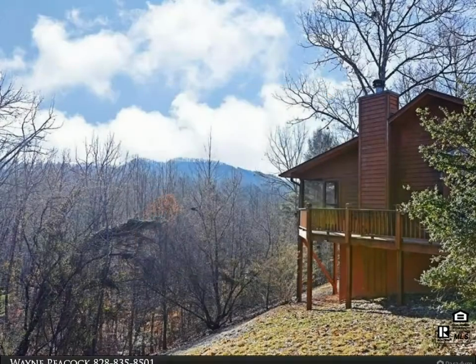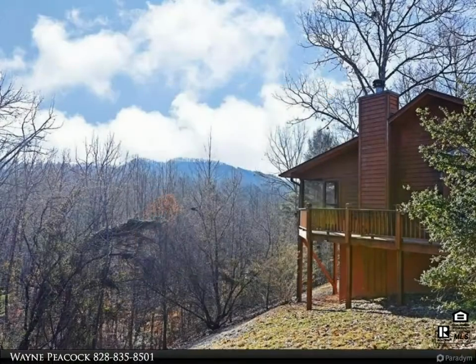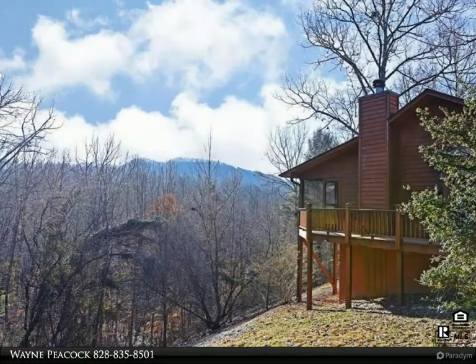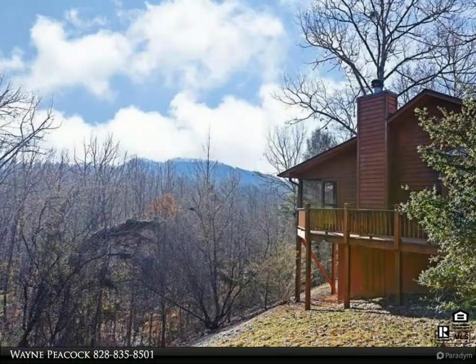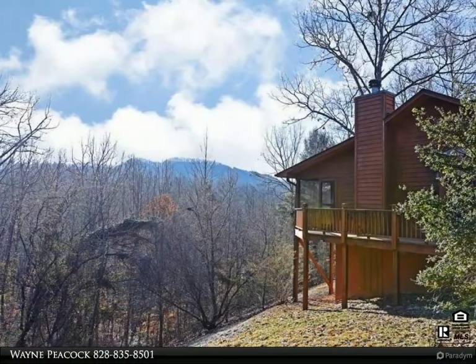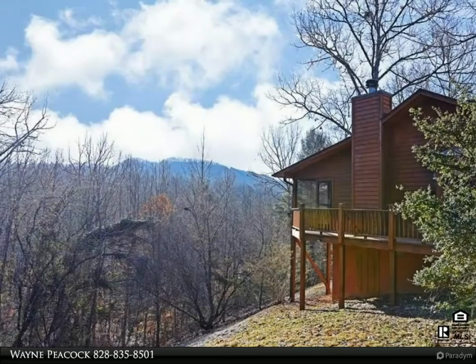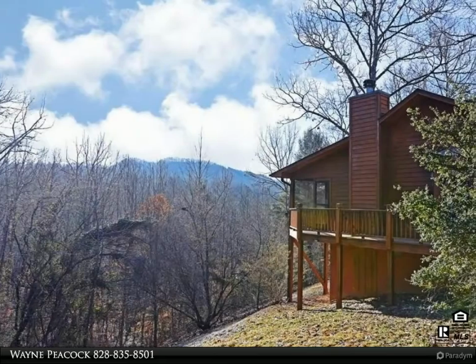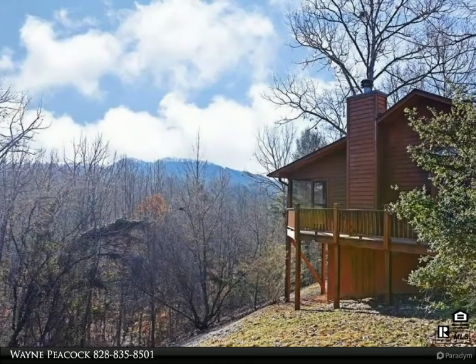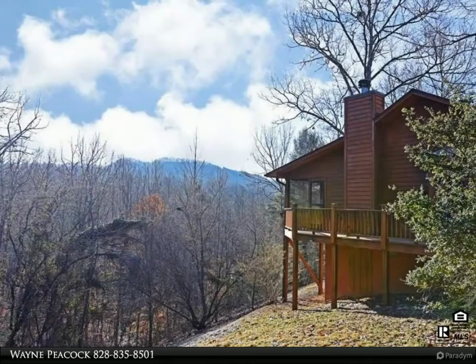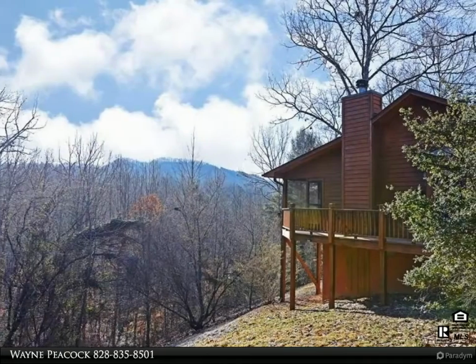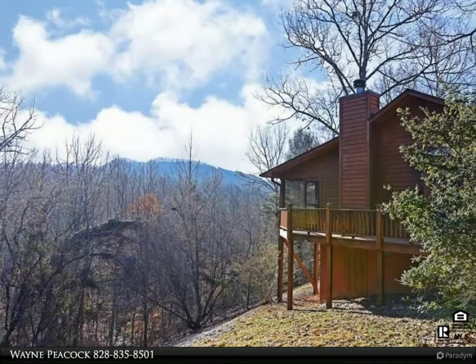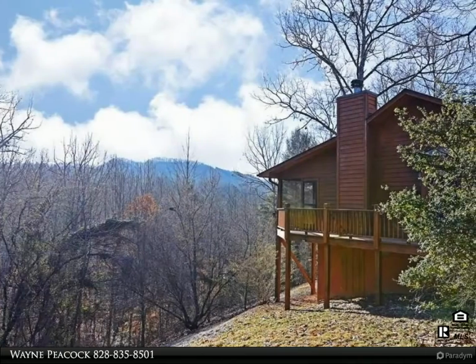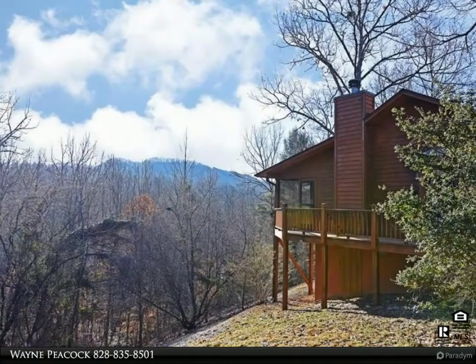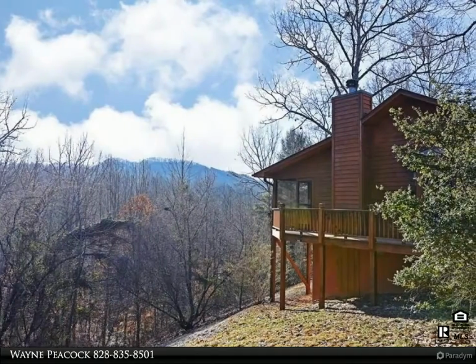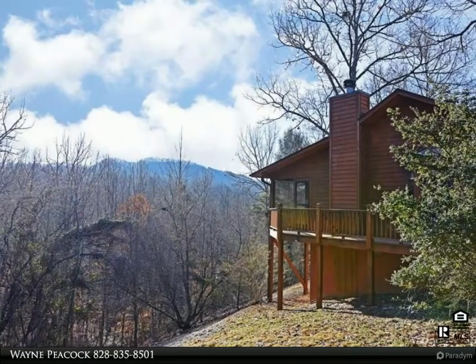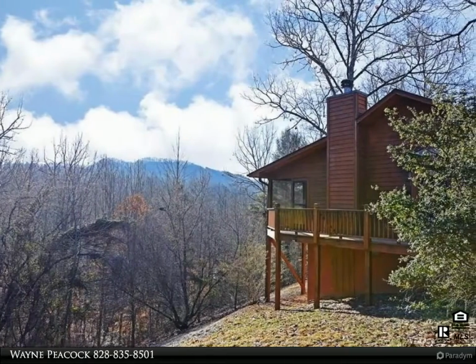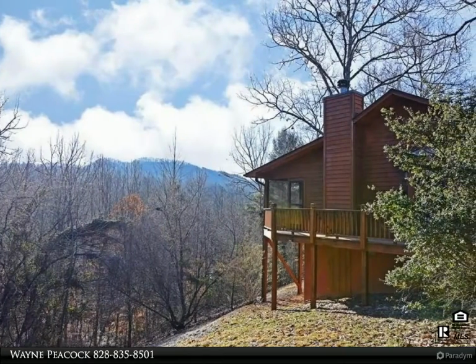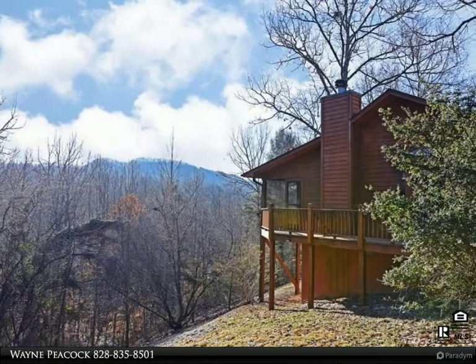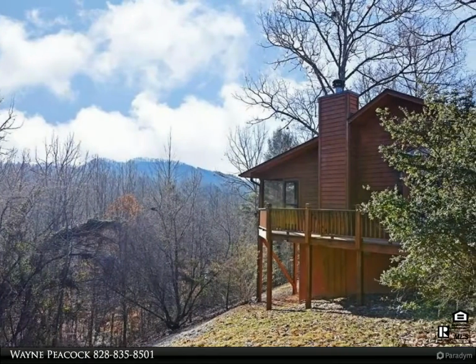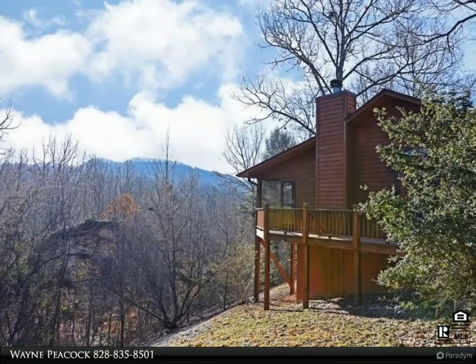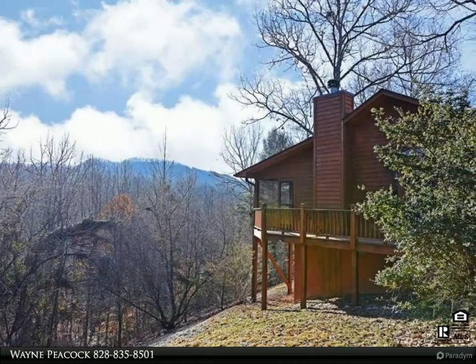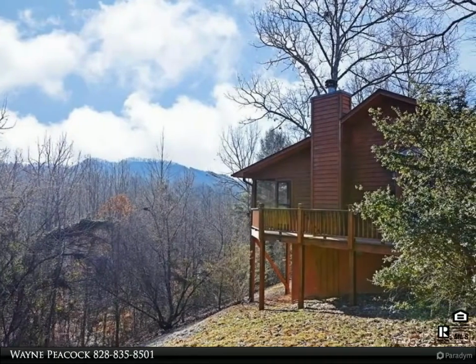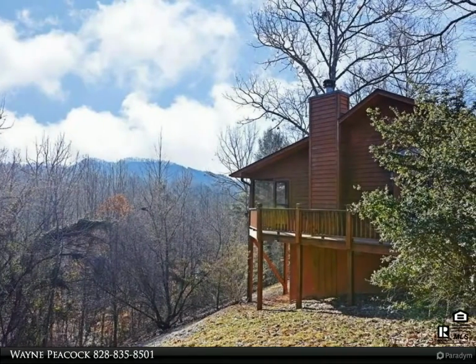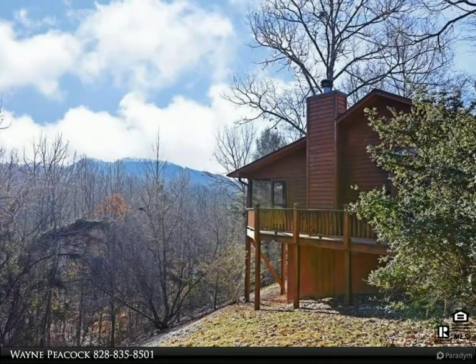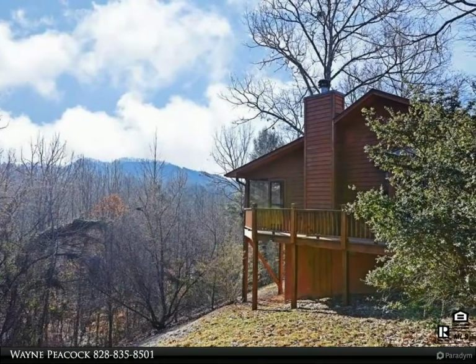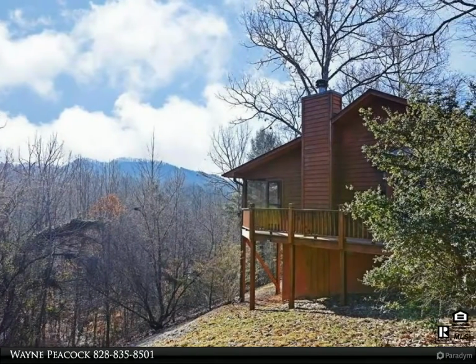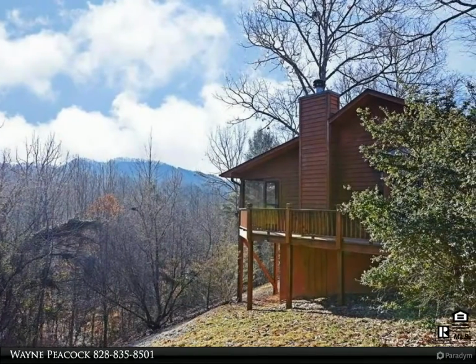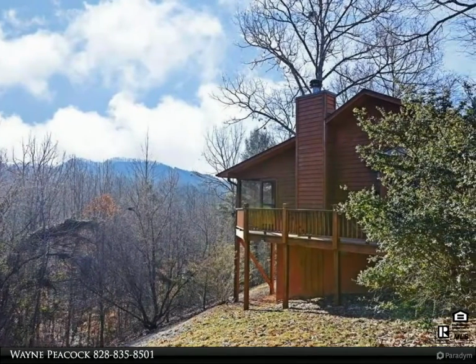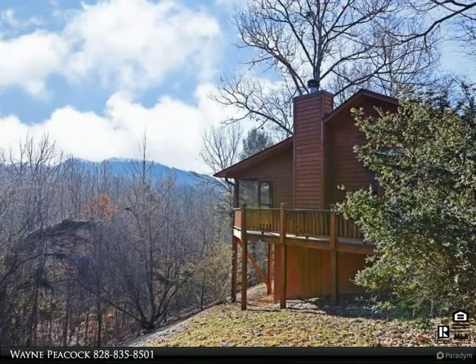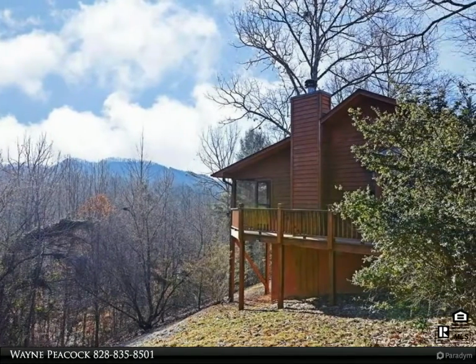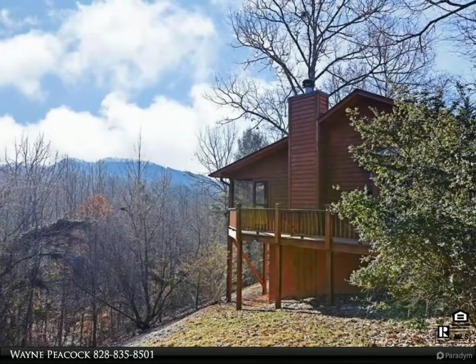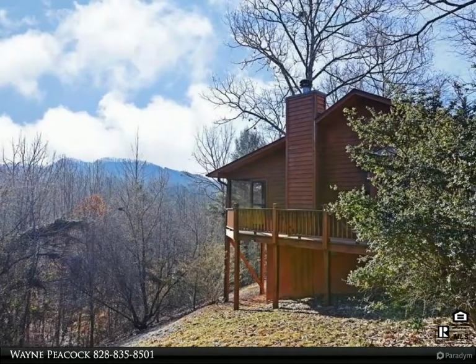This Coldwell Banker High Country Realty Property Video is presented by Wayne Peacock.